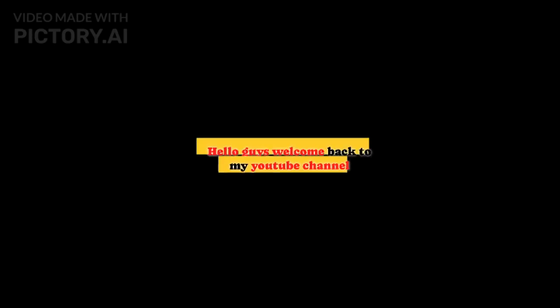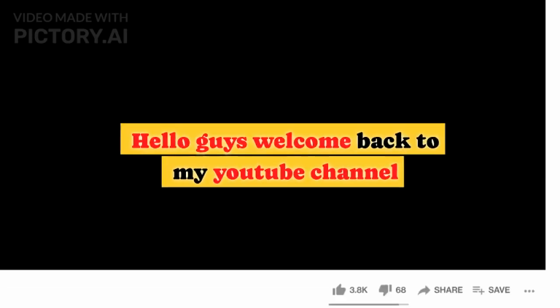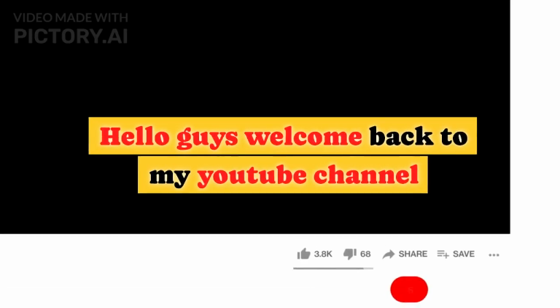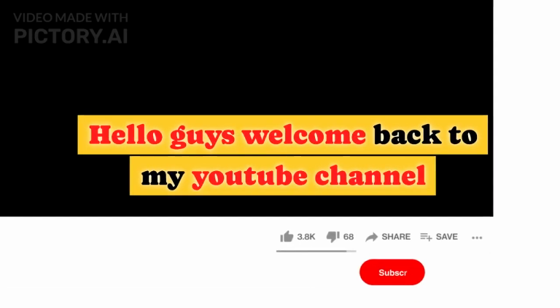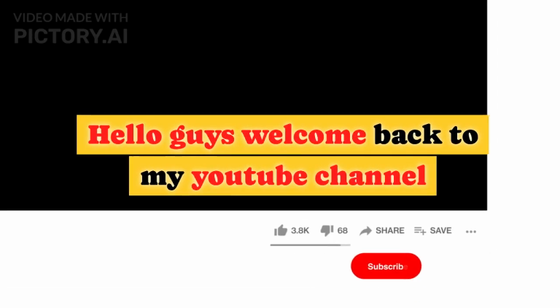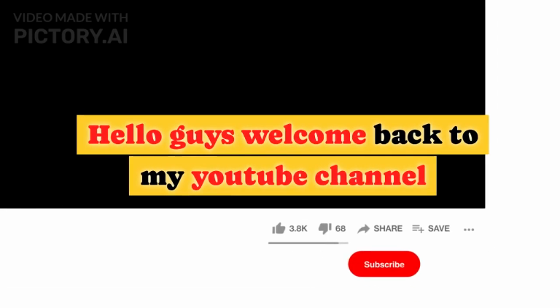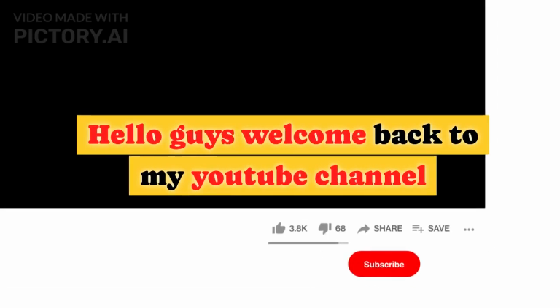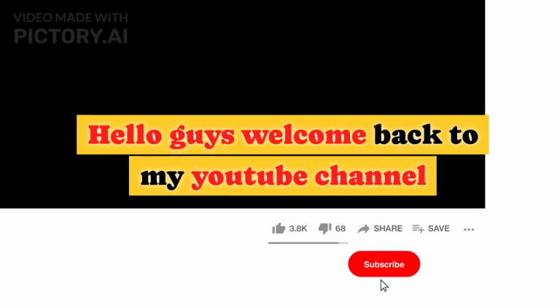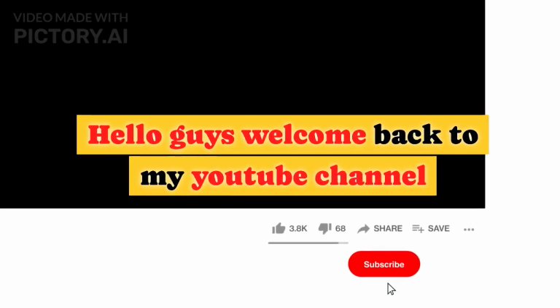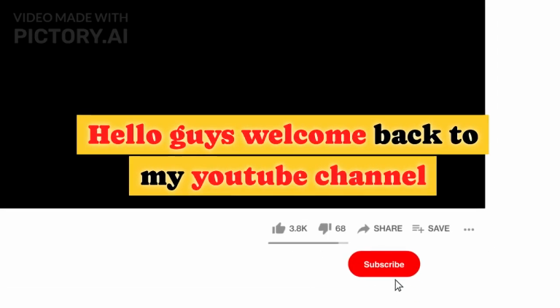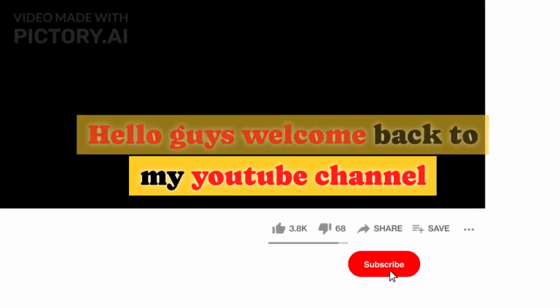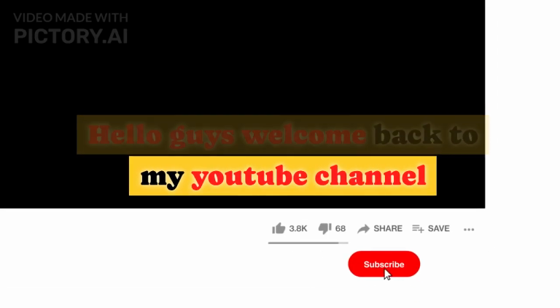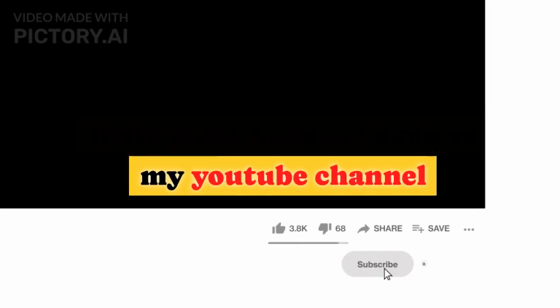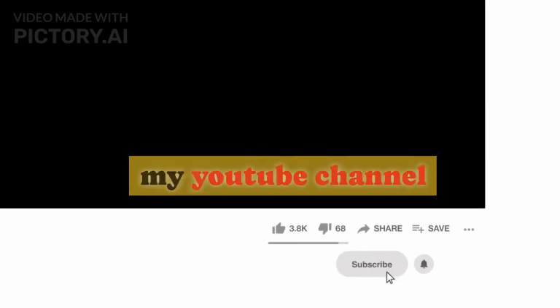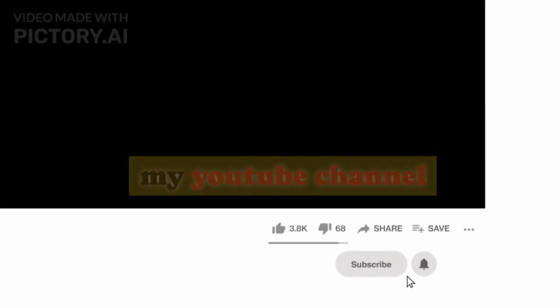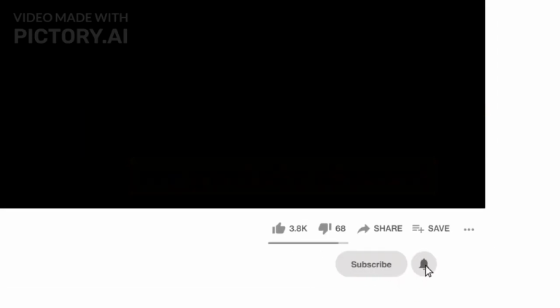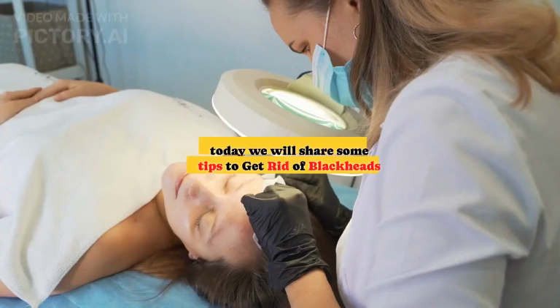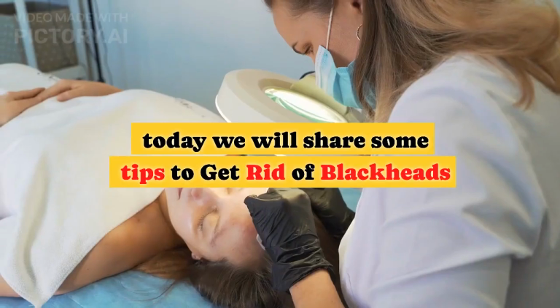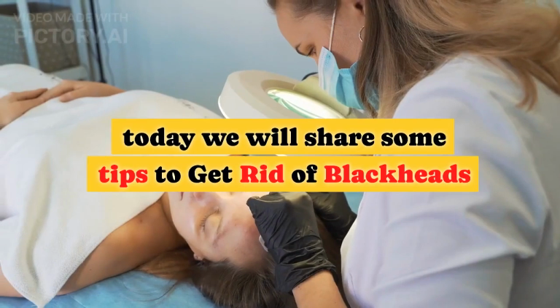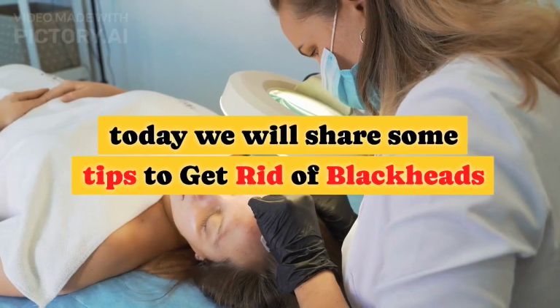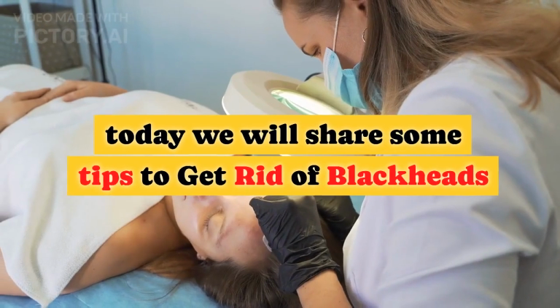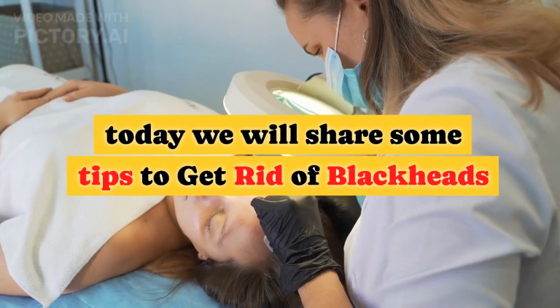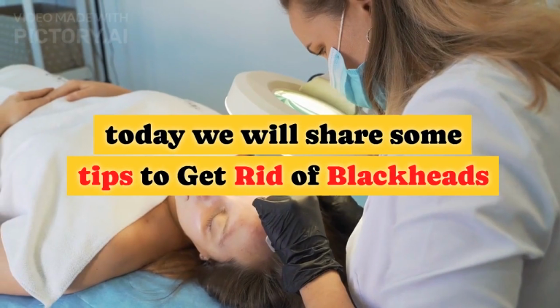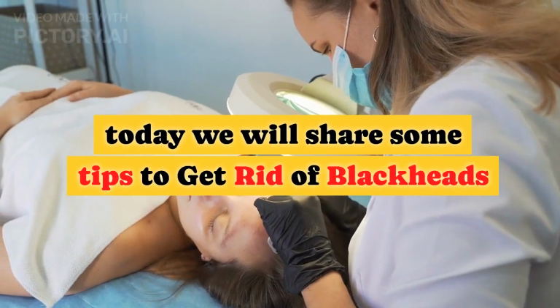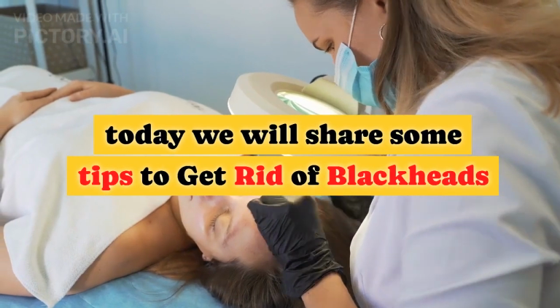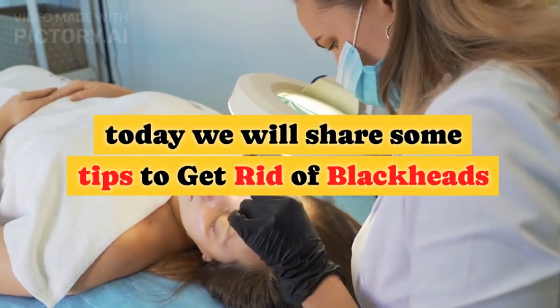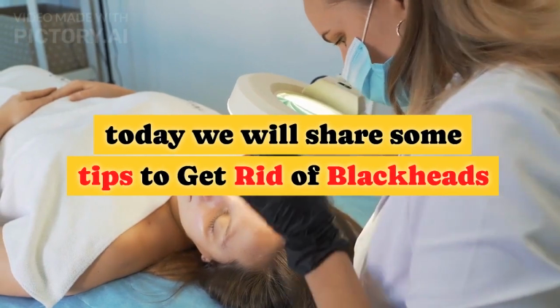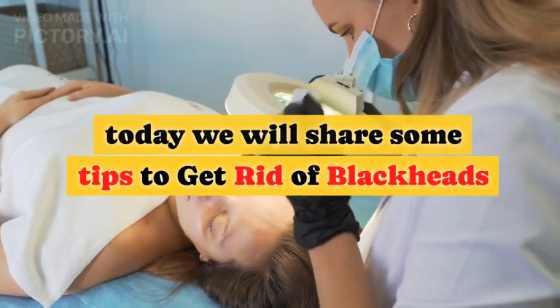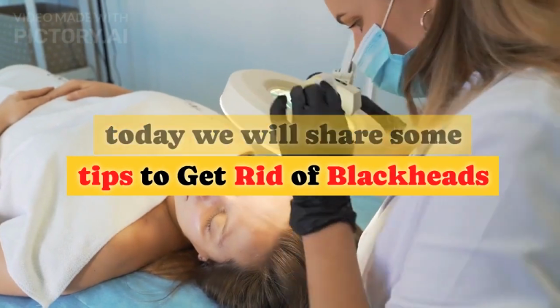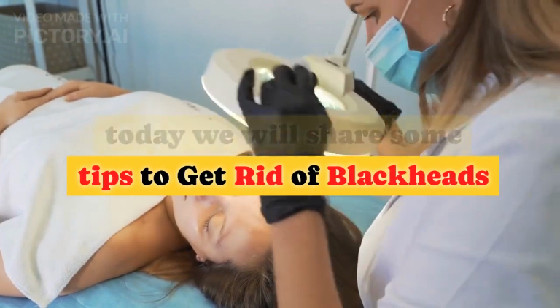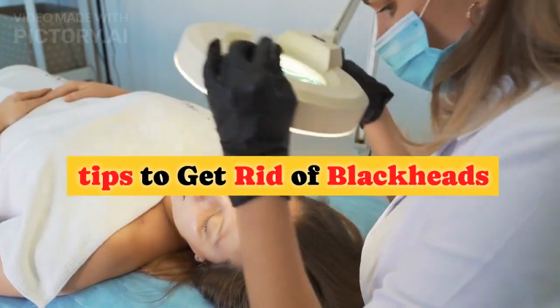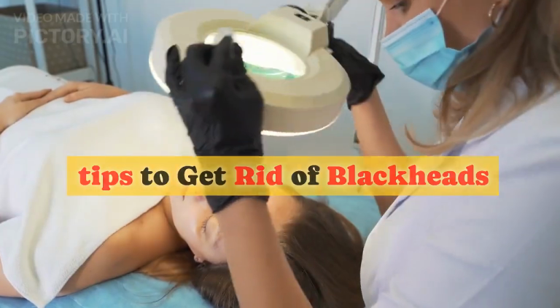Hello guys, welcome back to my YouTube channel. Today we will share some tips to get rid of blackheads.